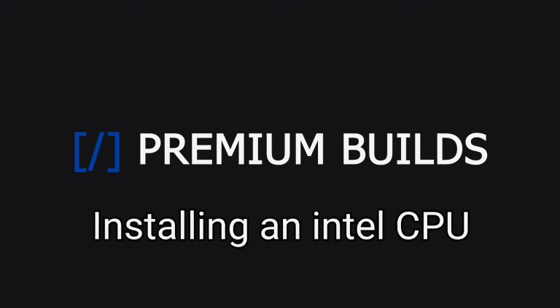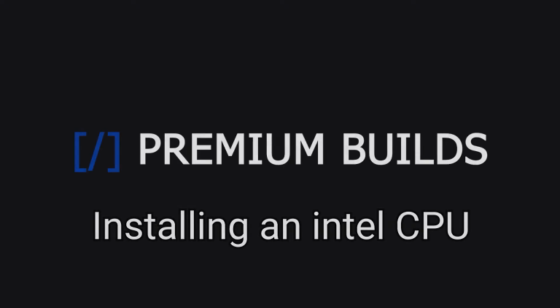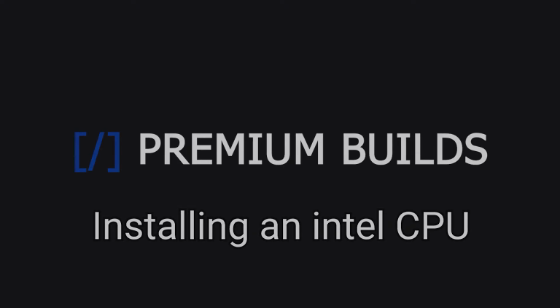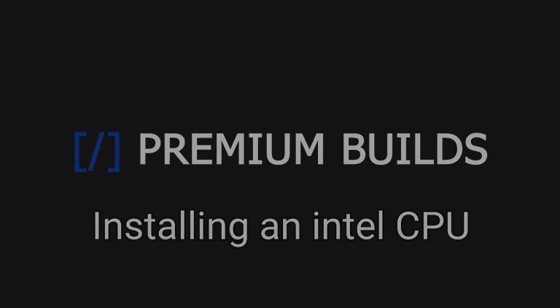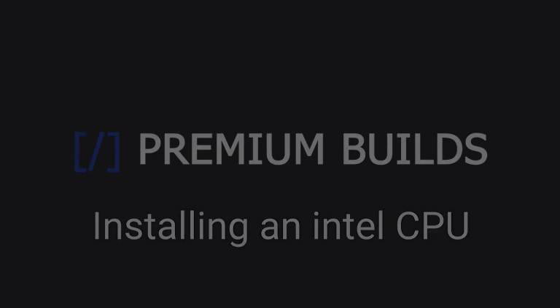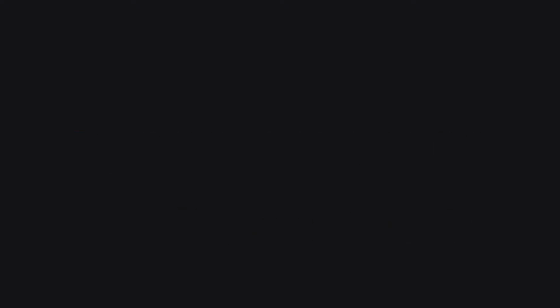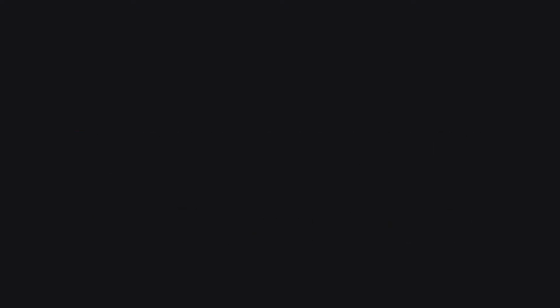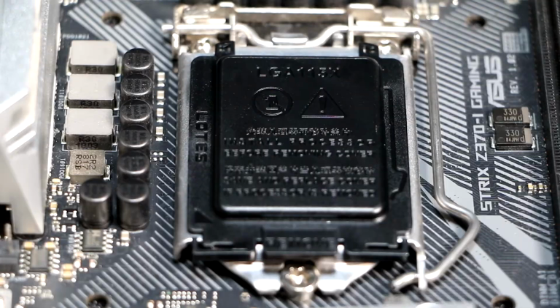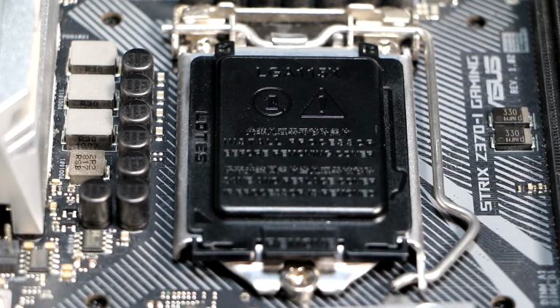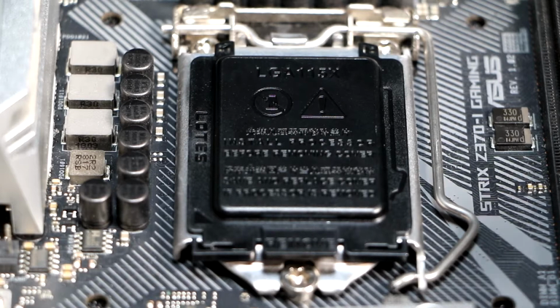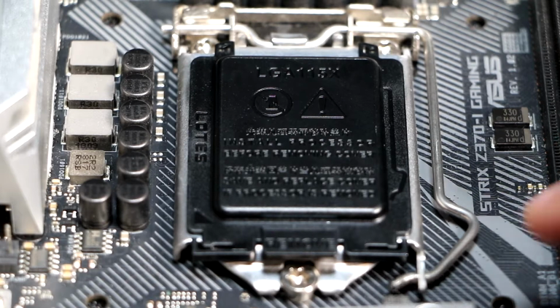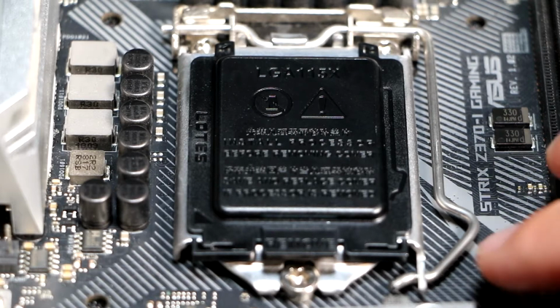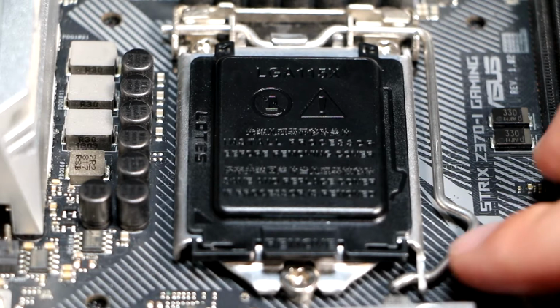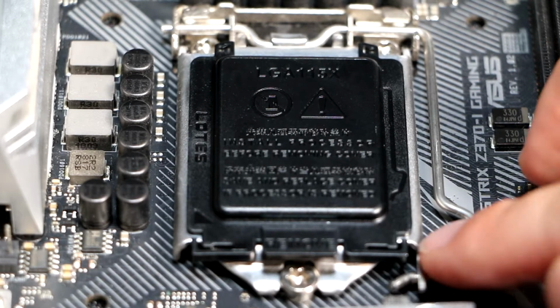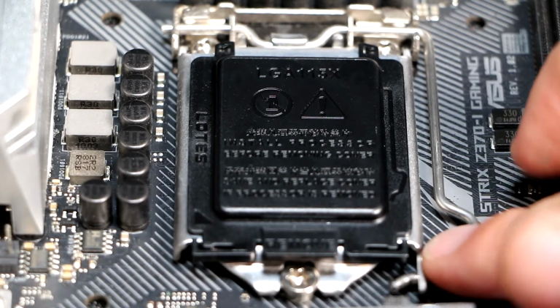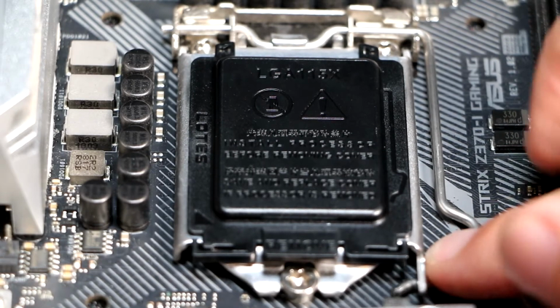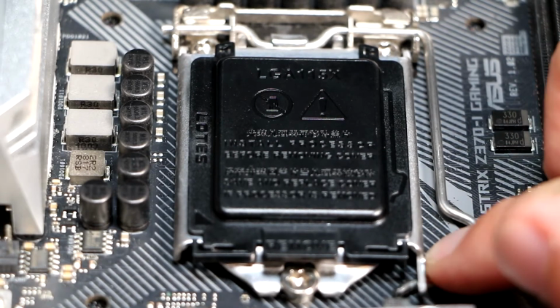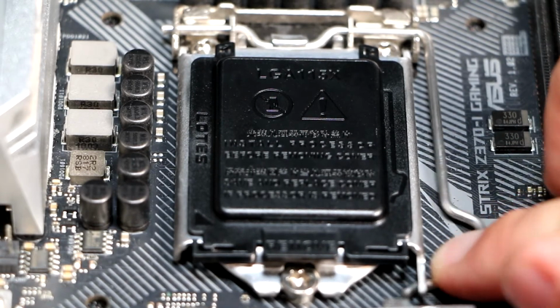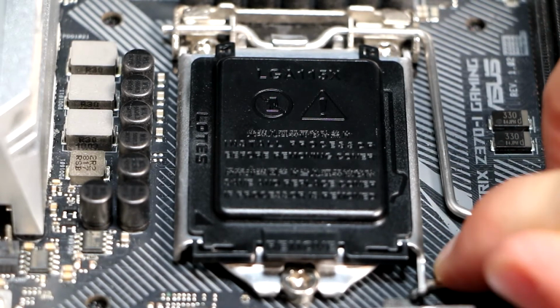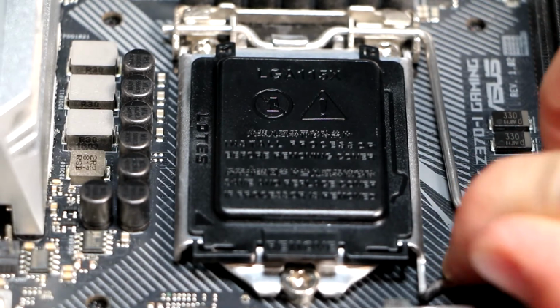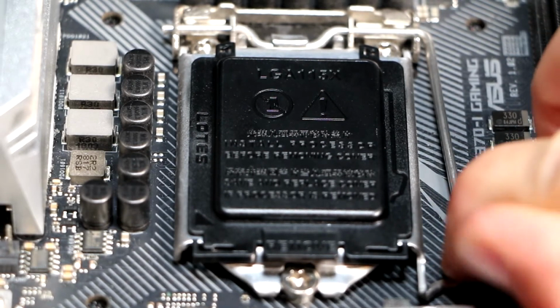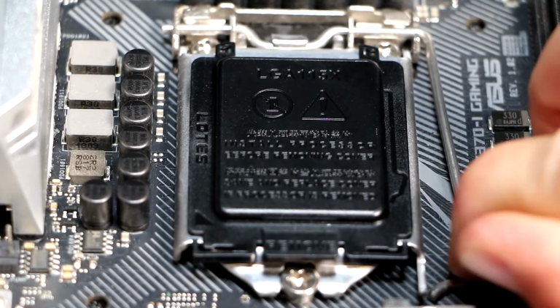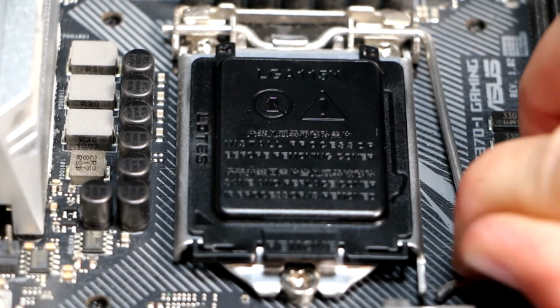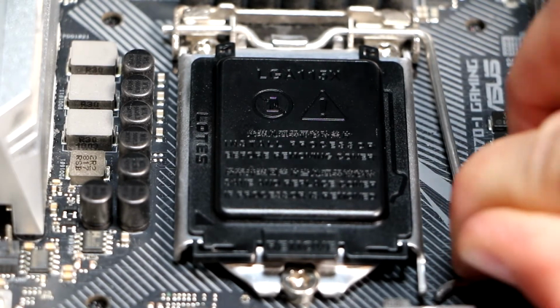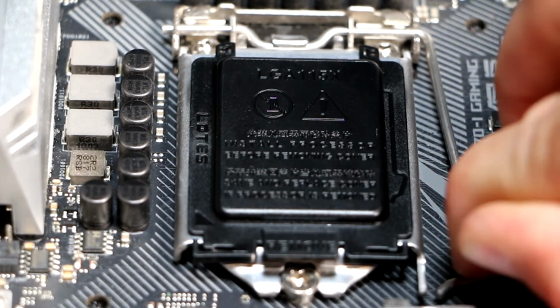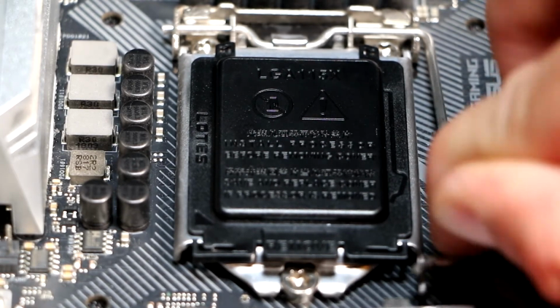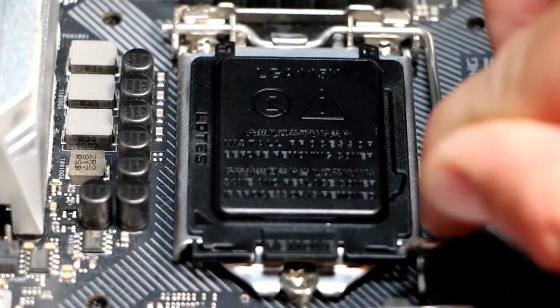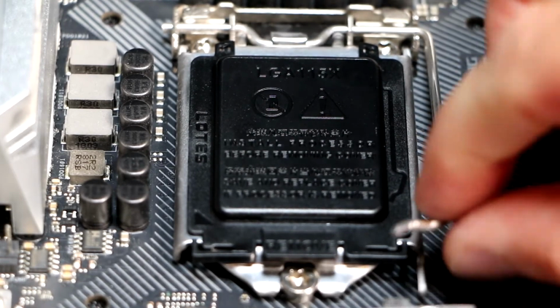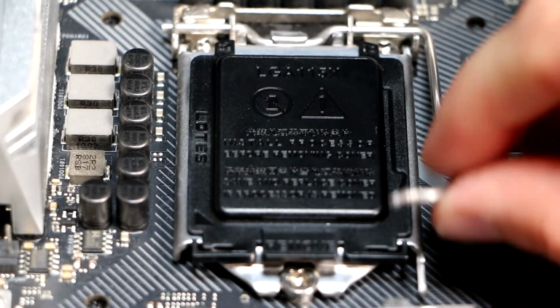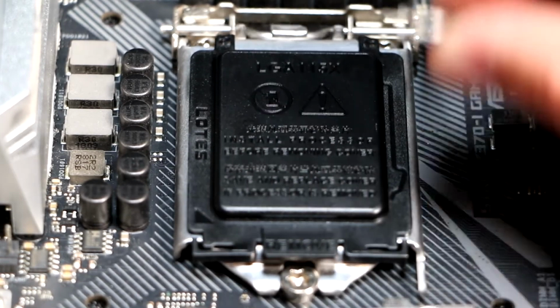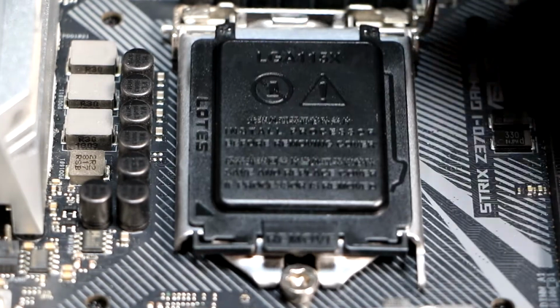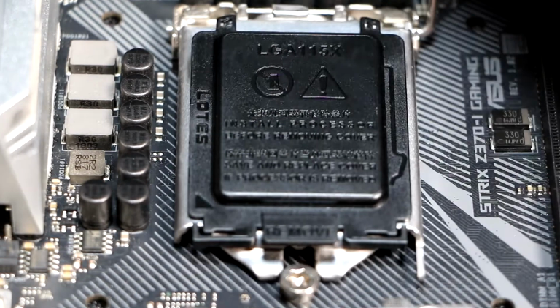Hi, I'm John from Premium Builds. In this video I'll show you how to install your Intel CPU and the stock cooler.